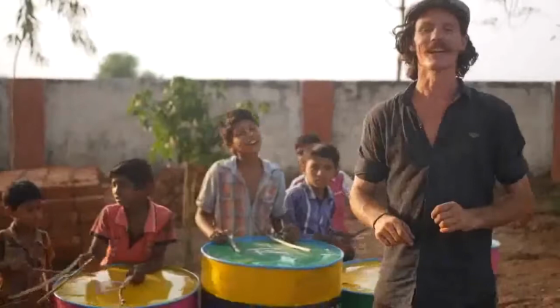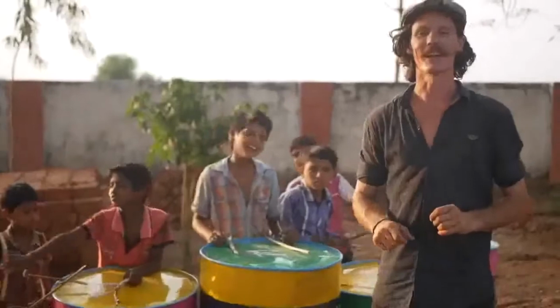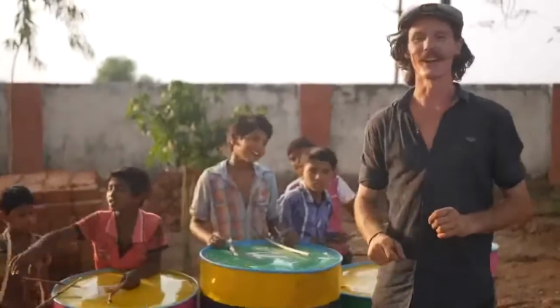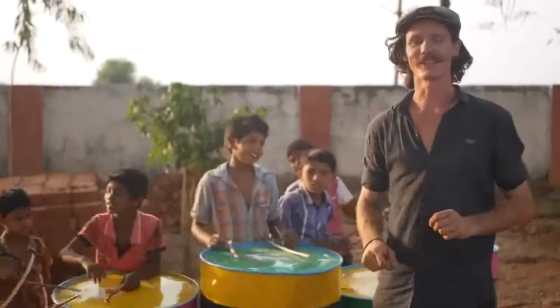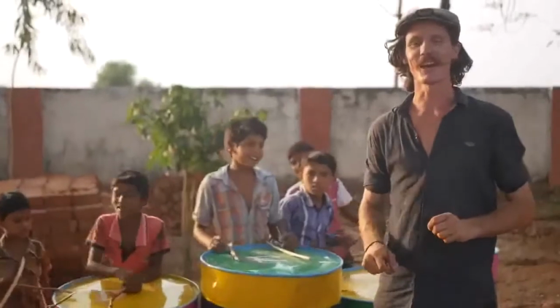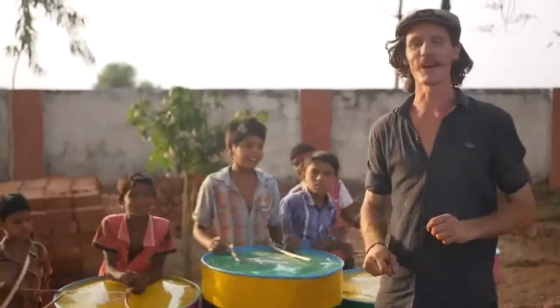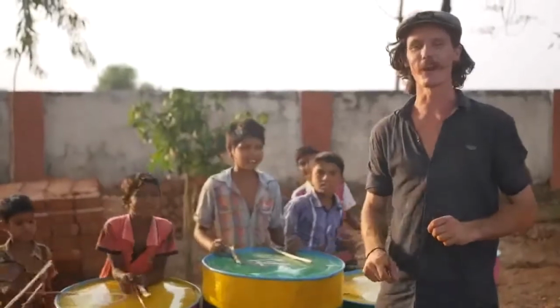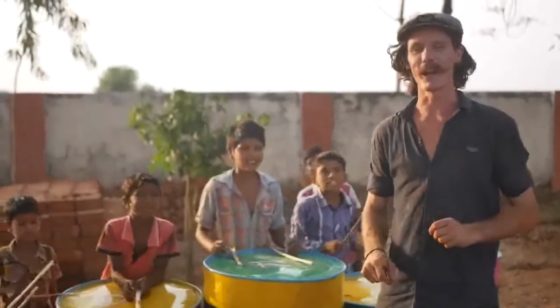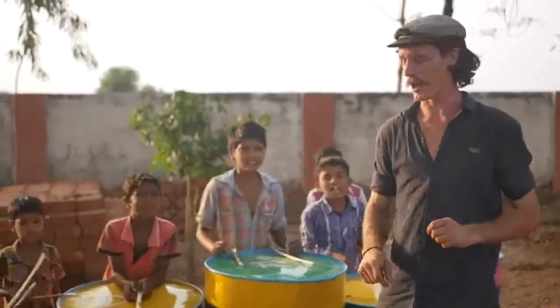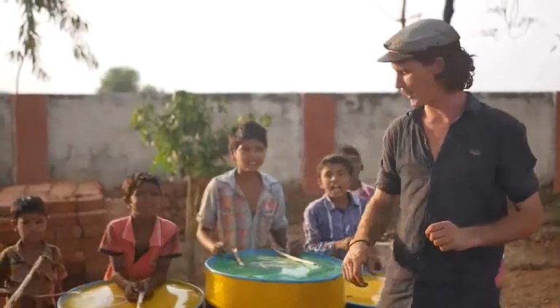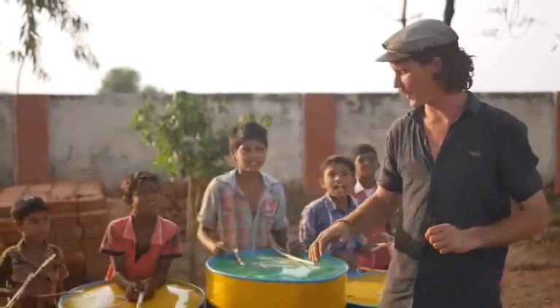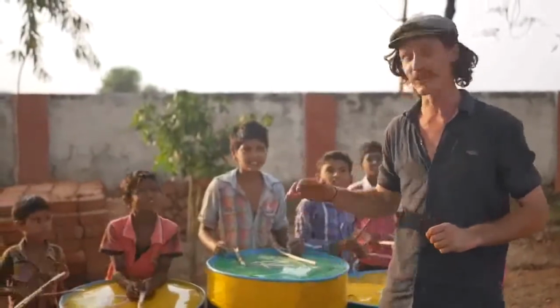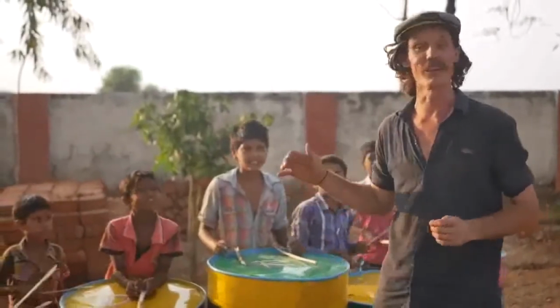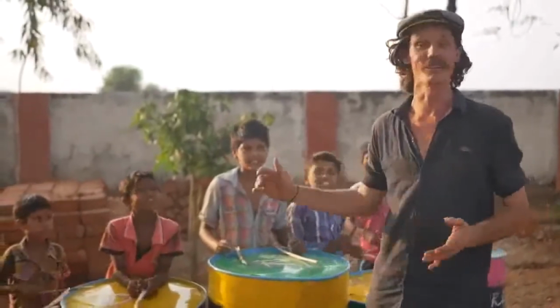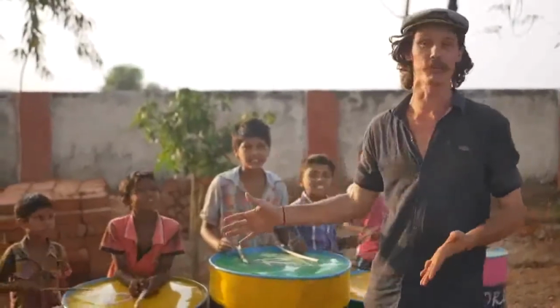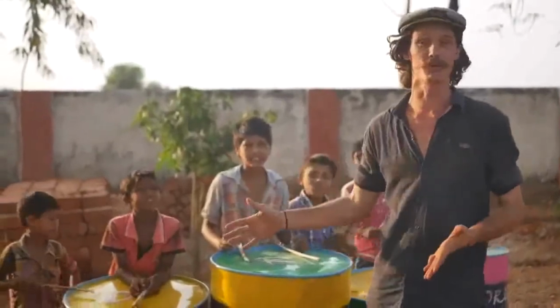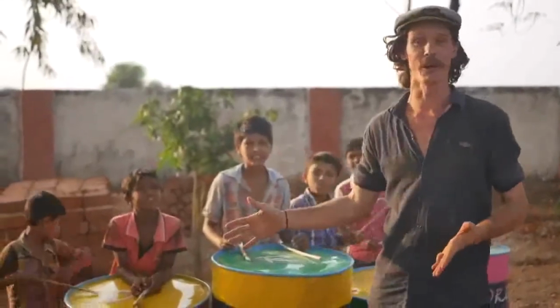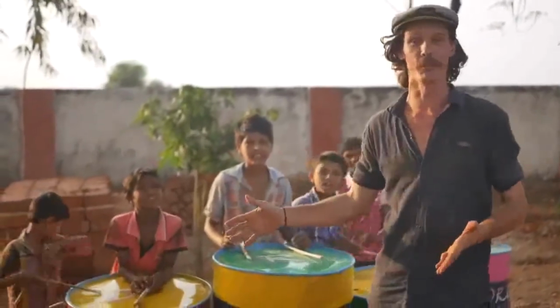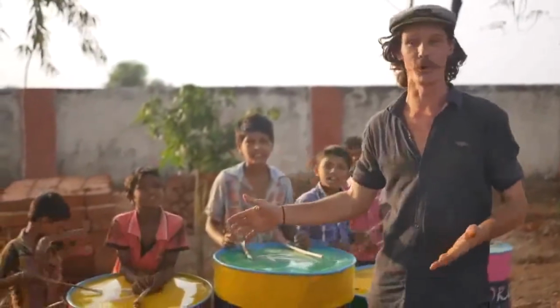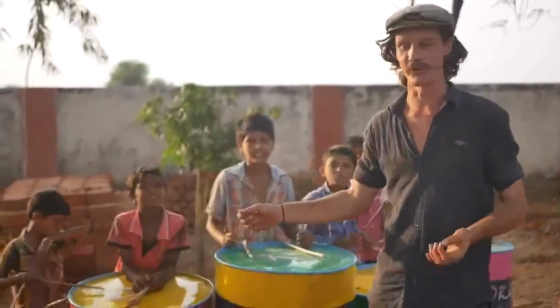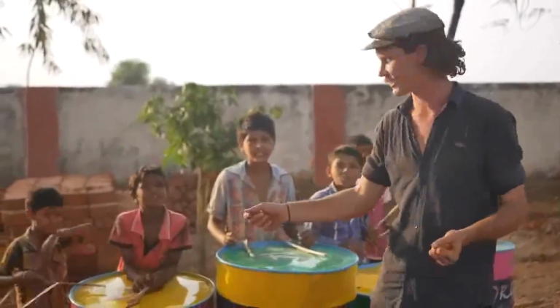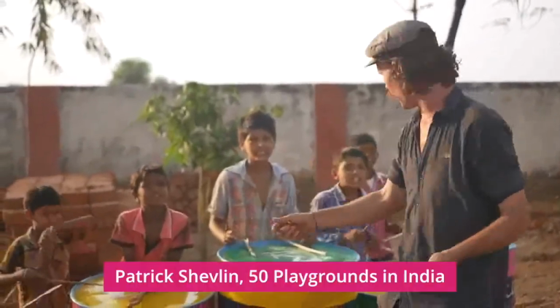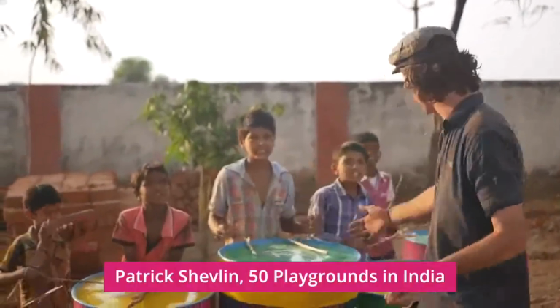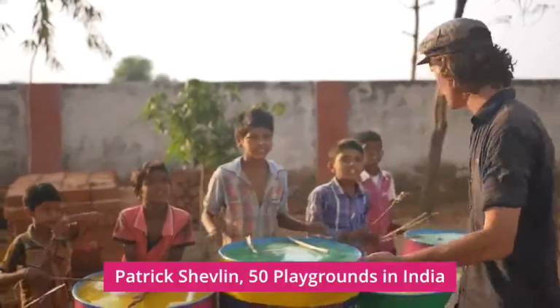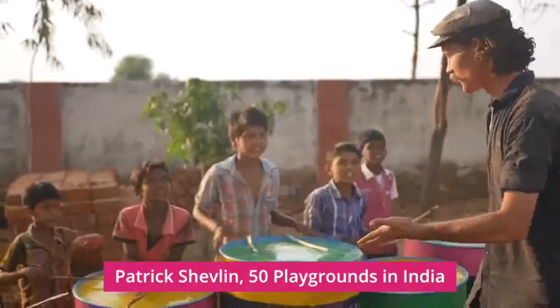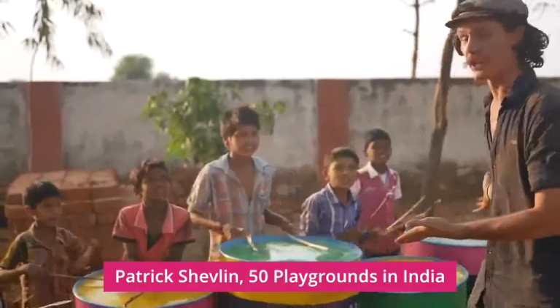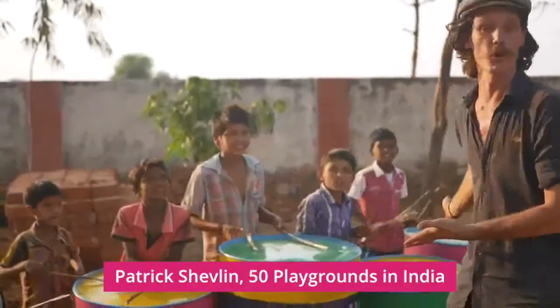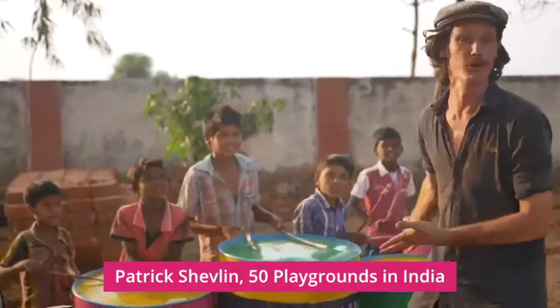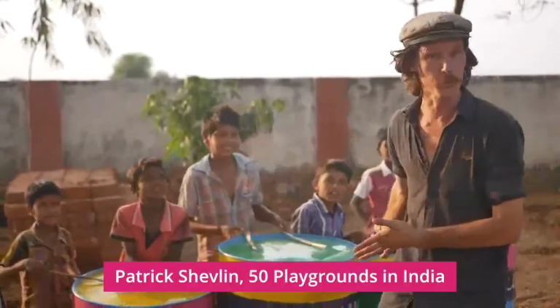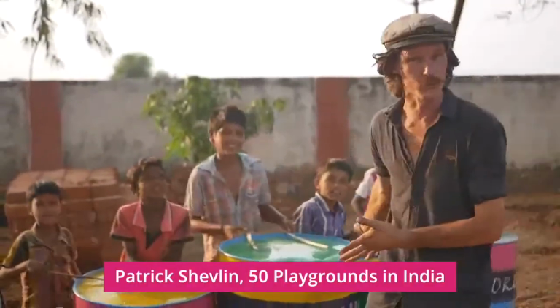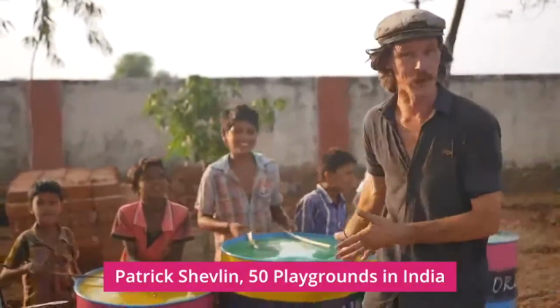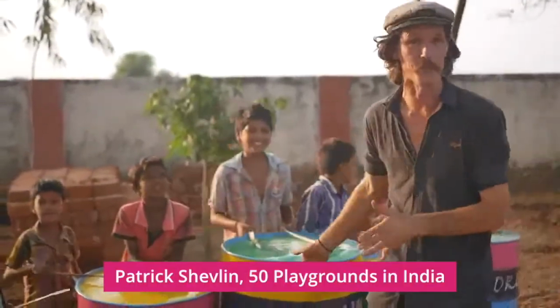G'day guys, today we are building the double drum — or in this case, the quadruple drum.